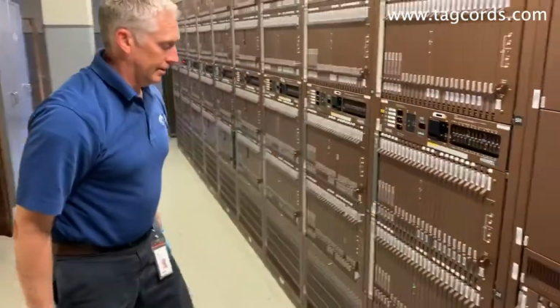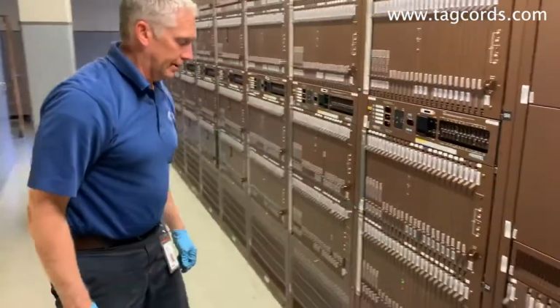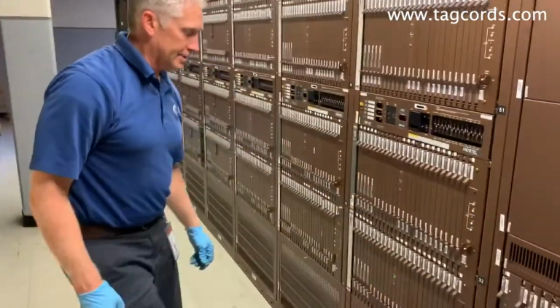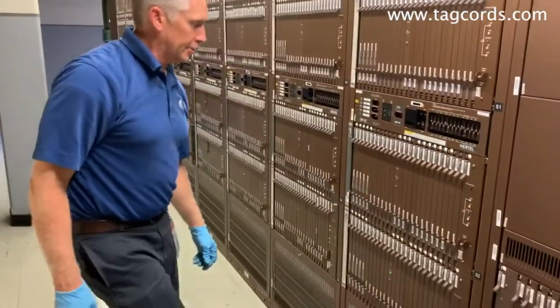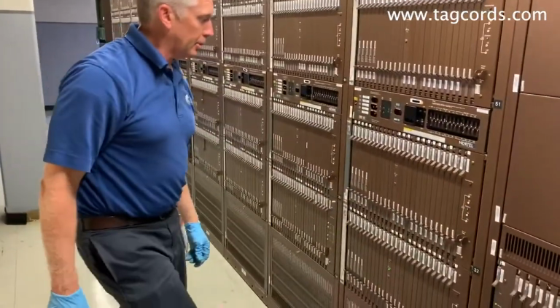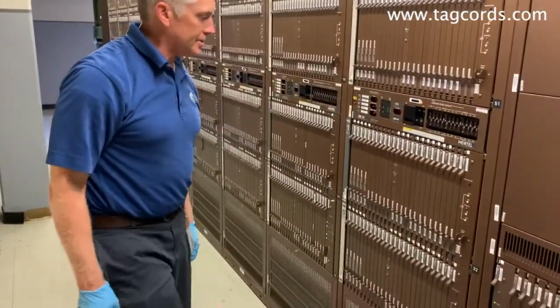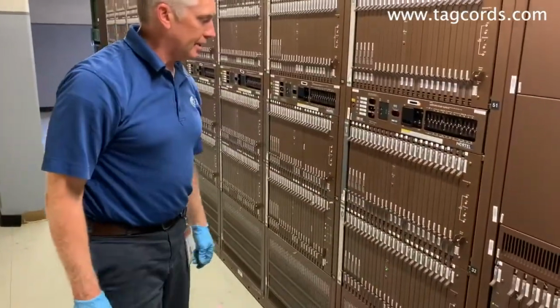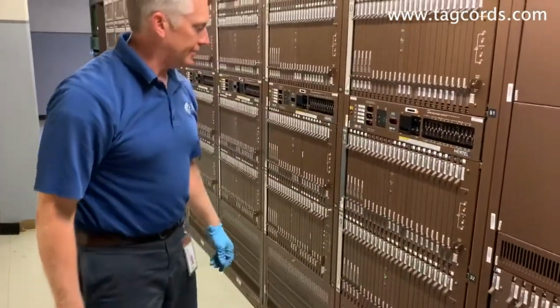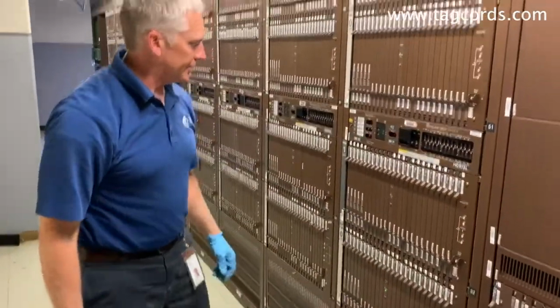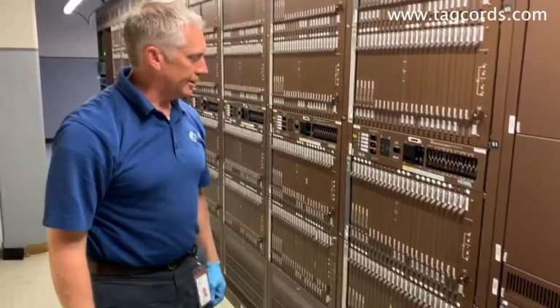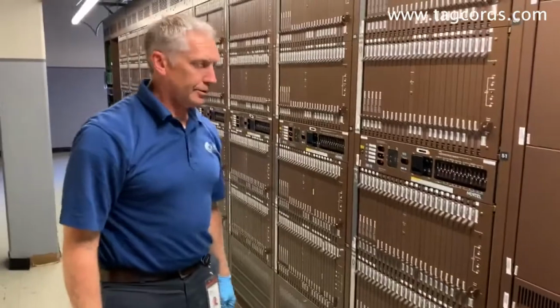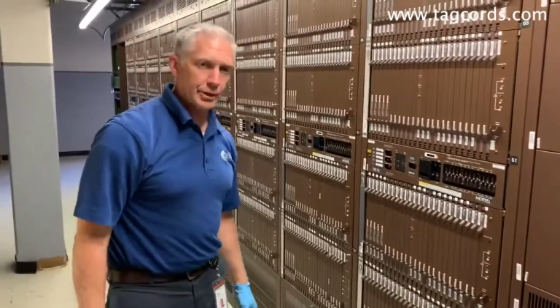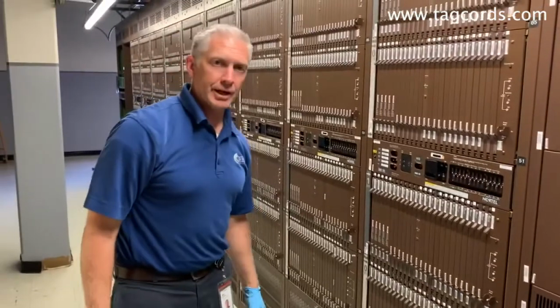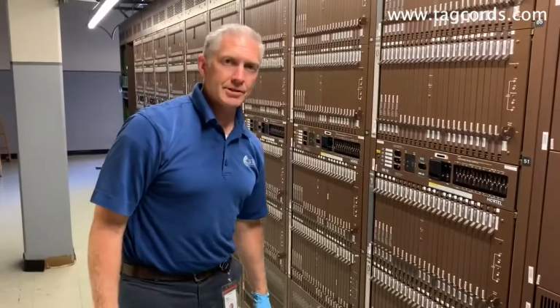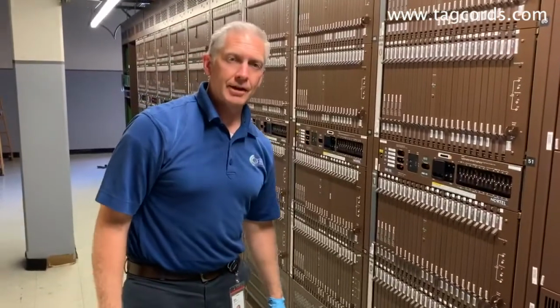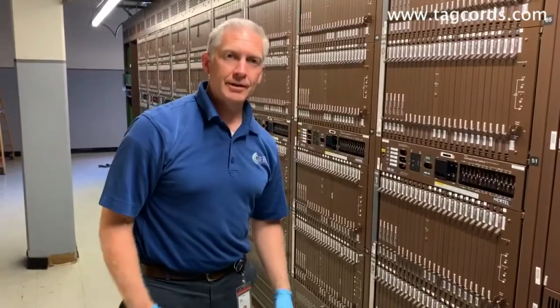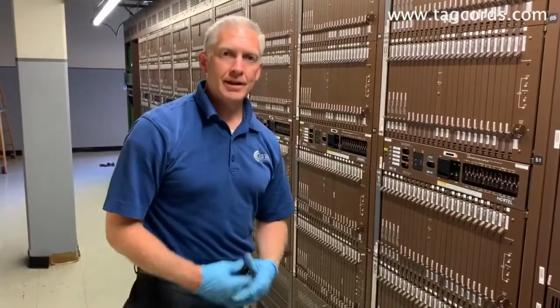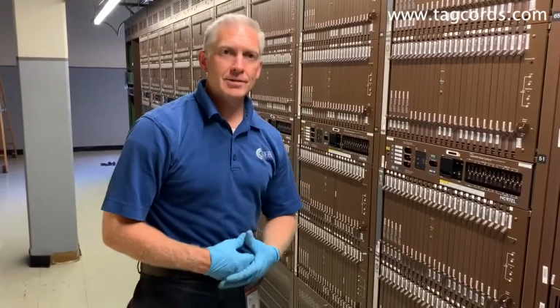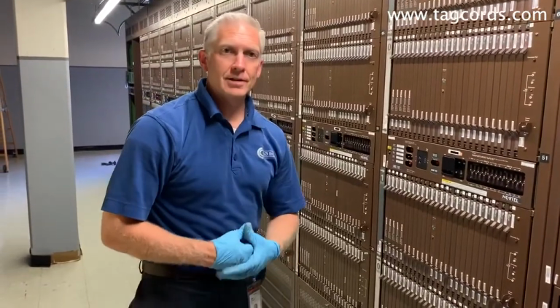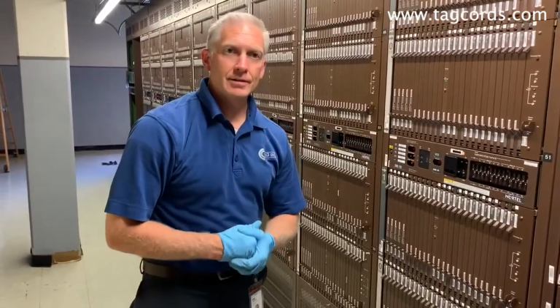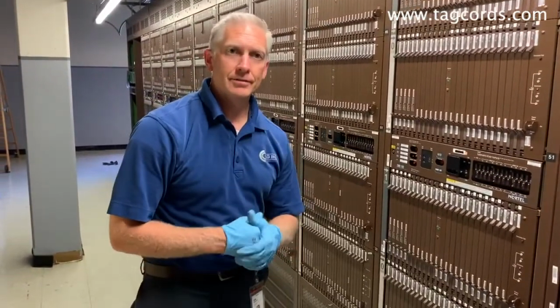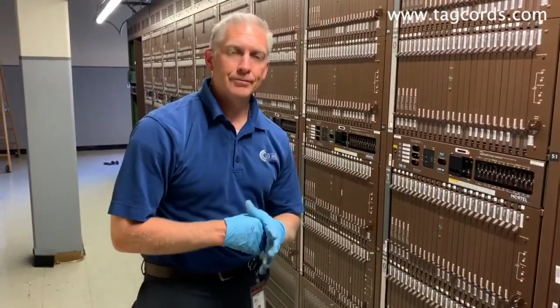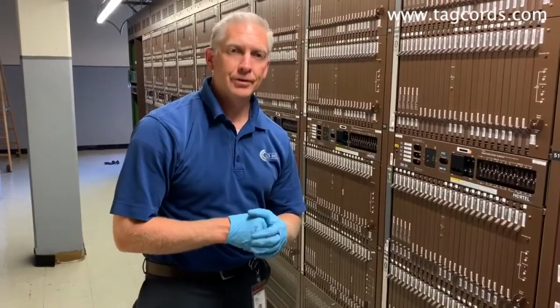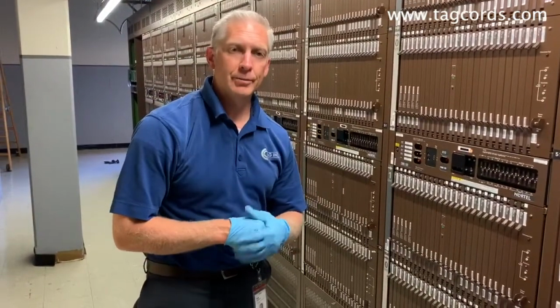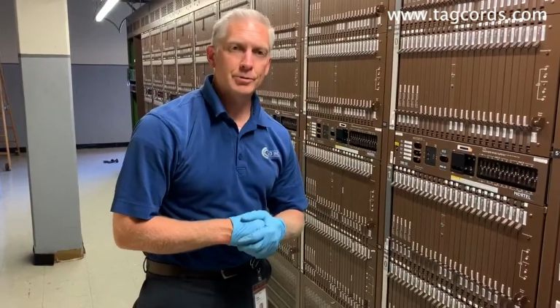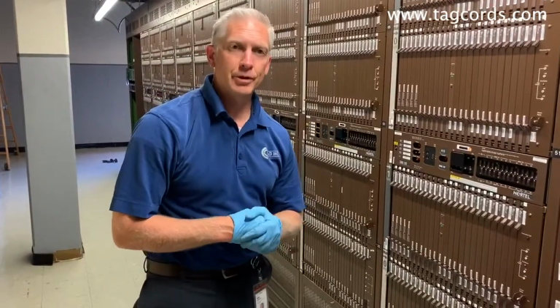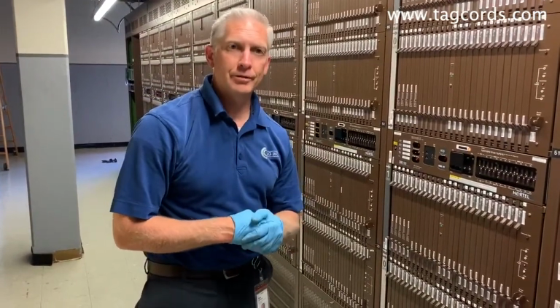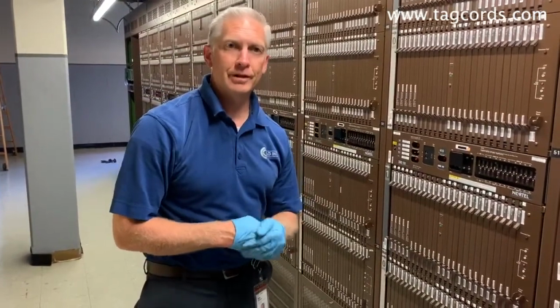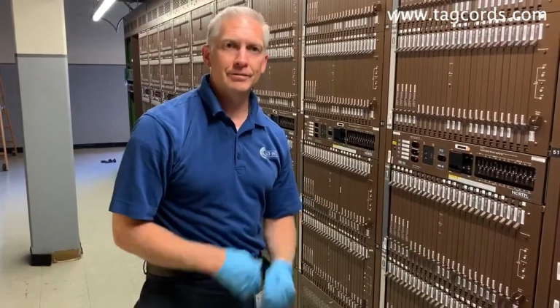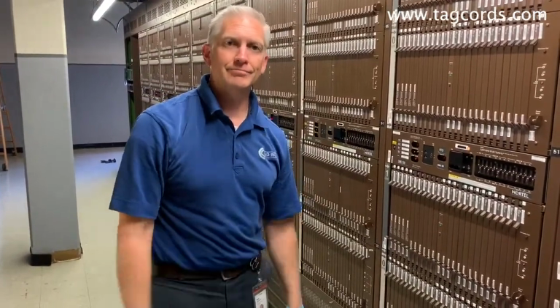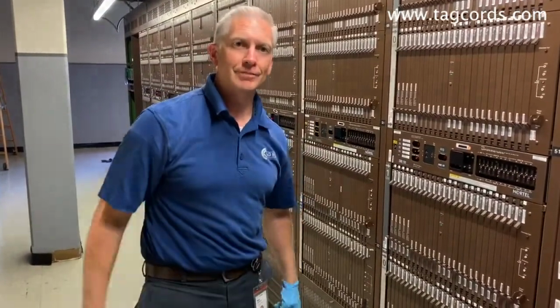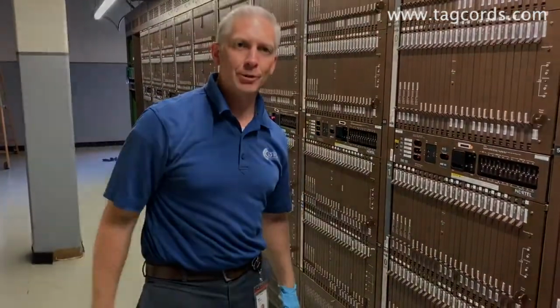That is how you replace an NT3X90AC EMS100 fan. Thank you.